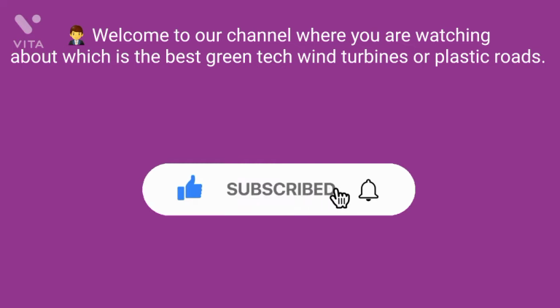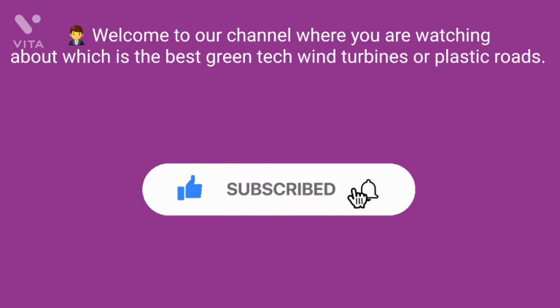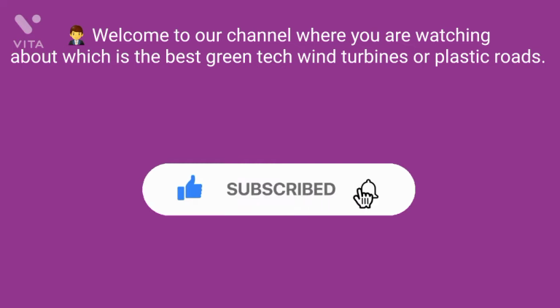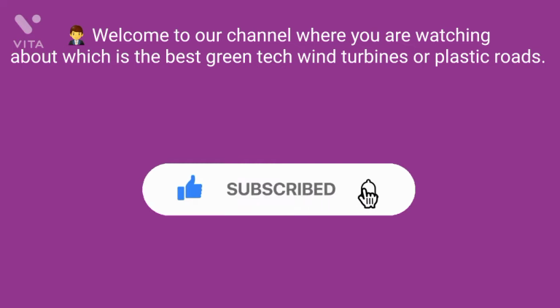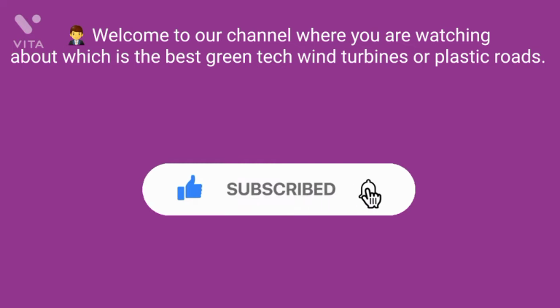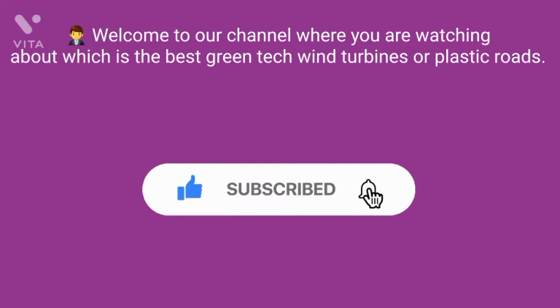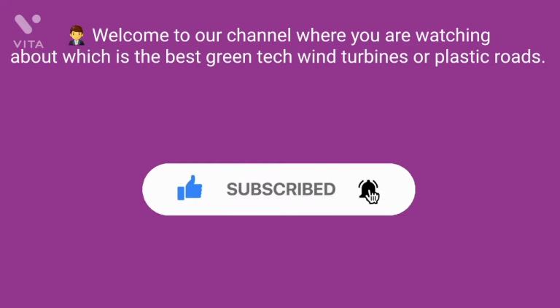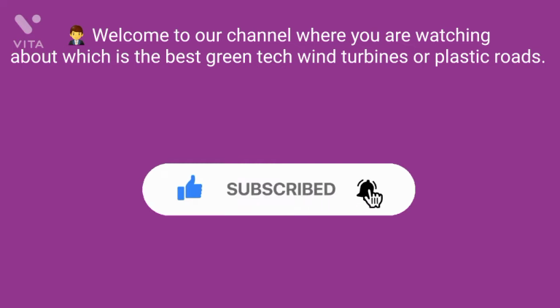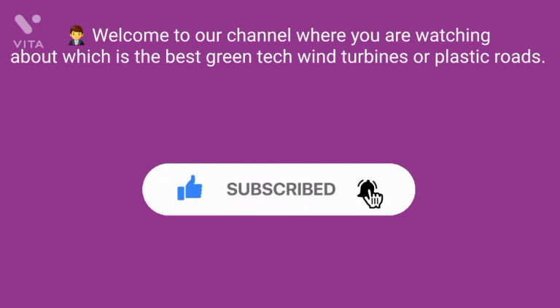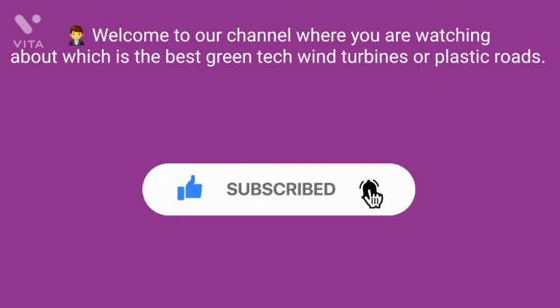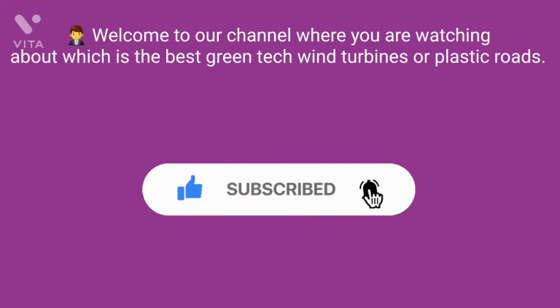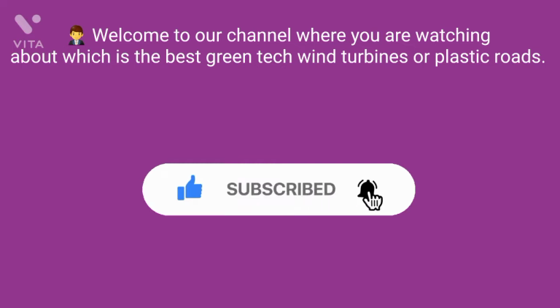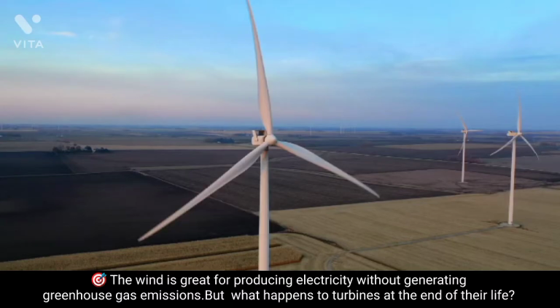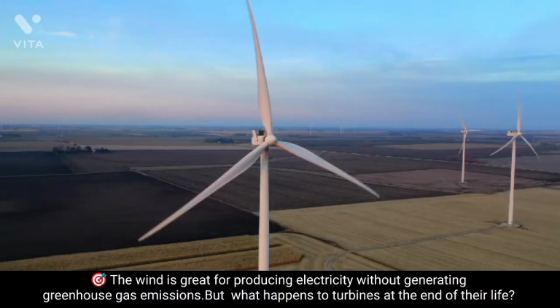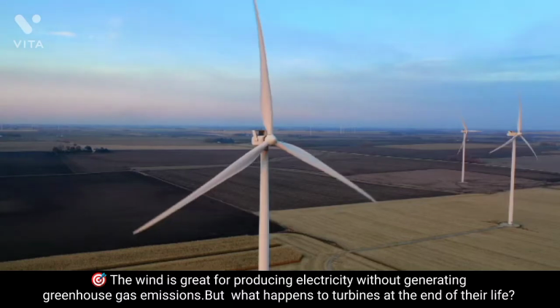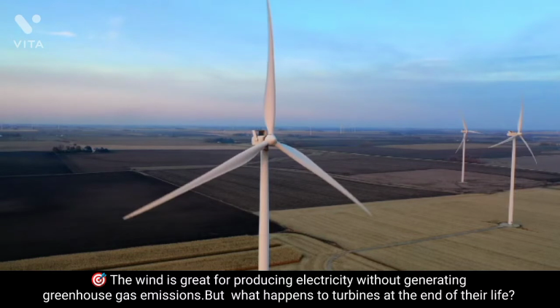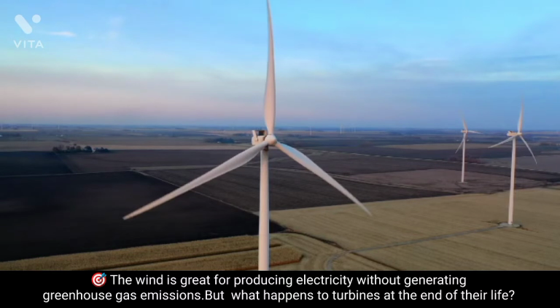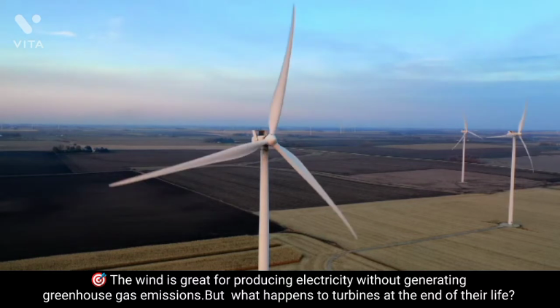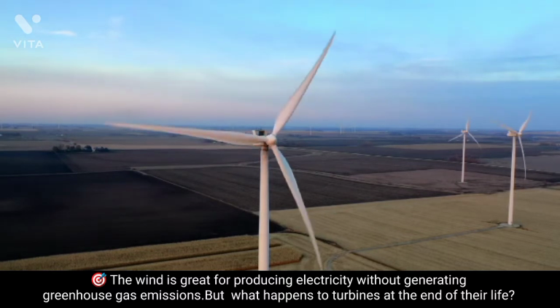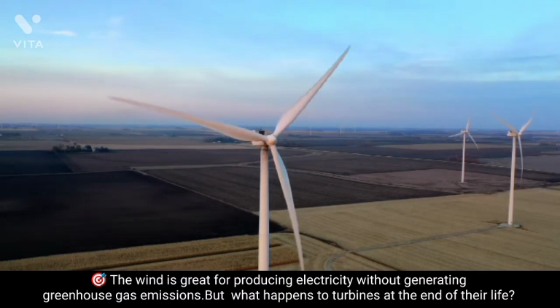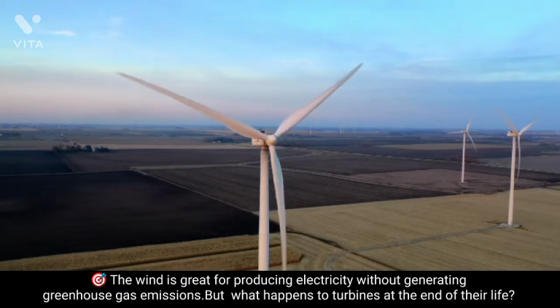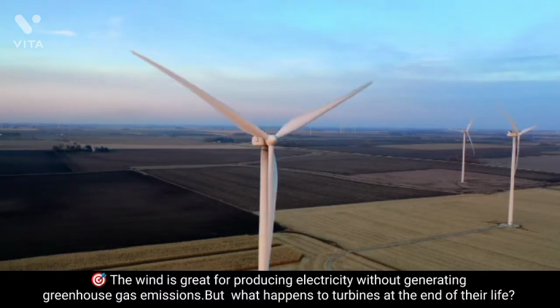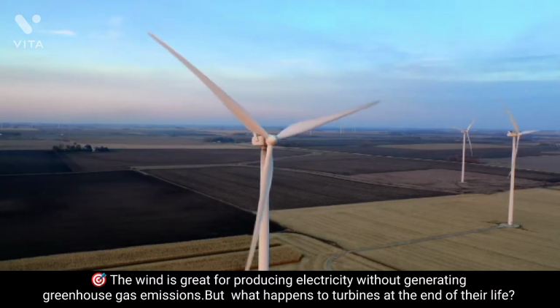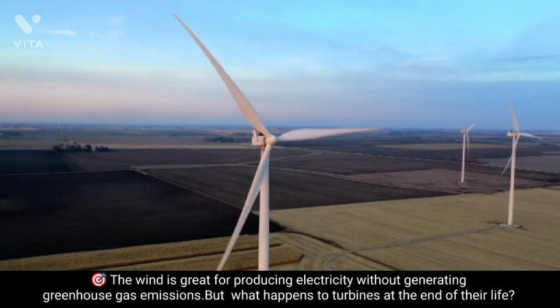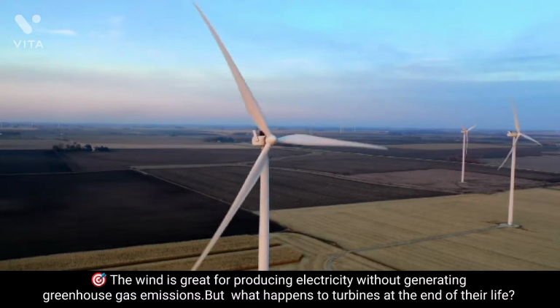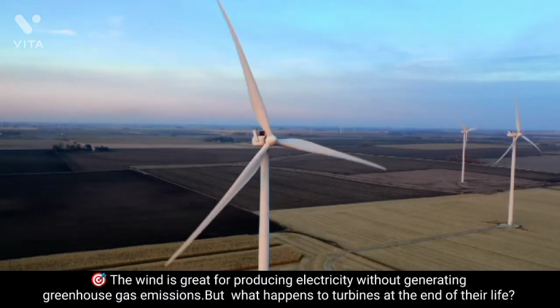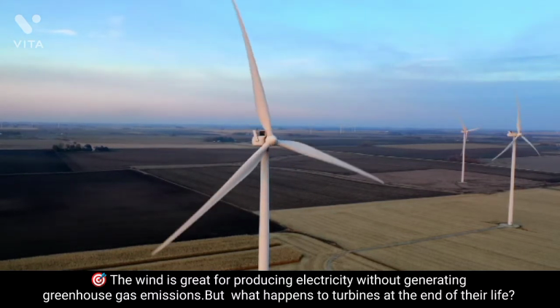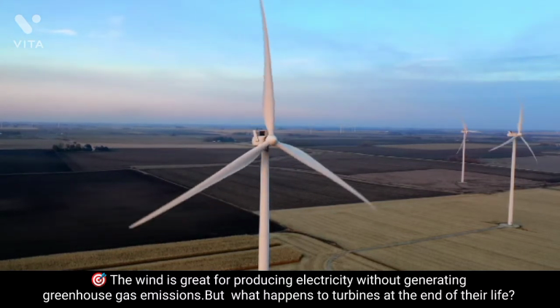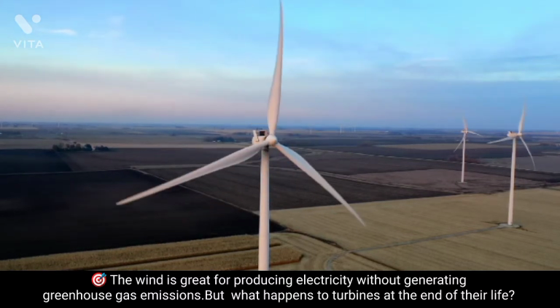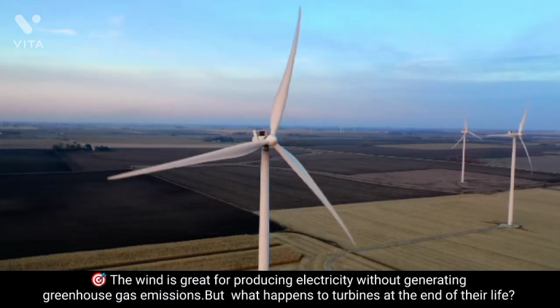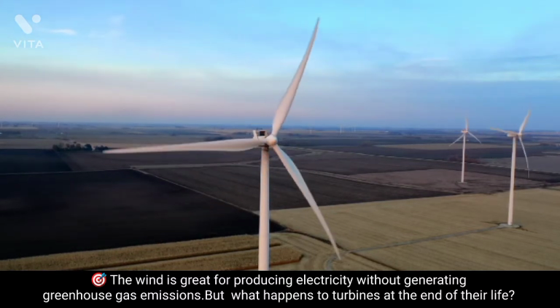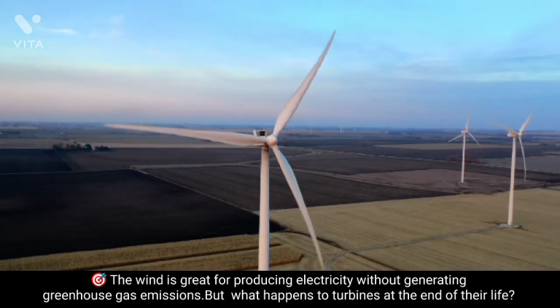Before embarking, let us ask a question: Why are wind turbines not as green as we think?